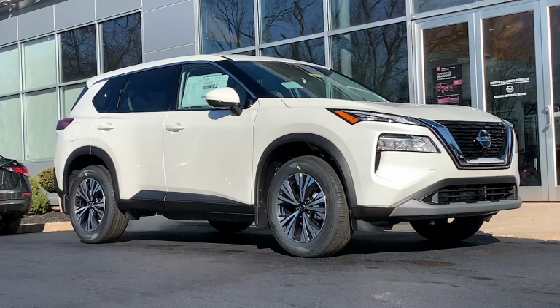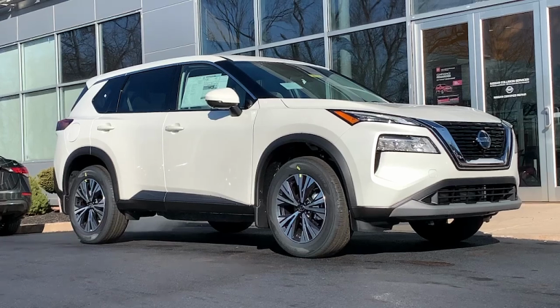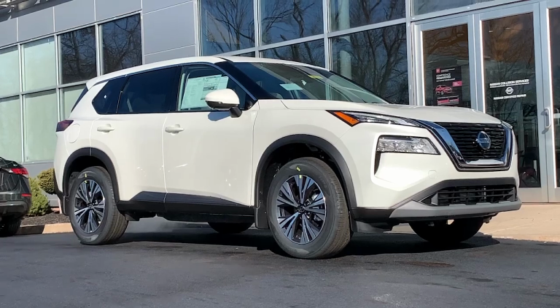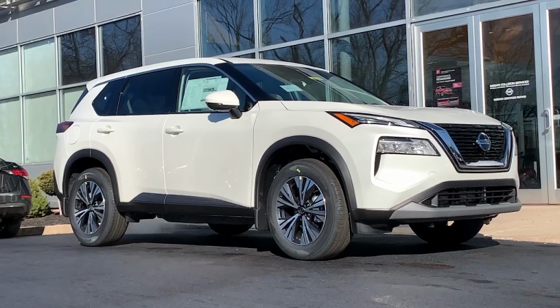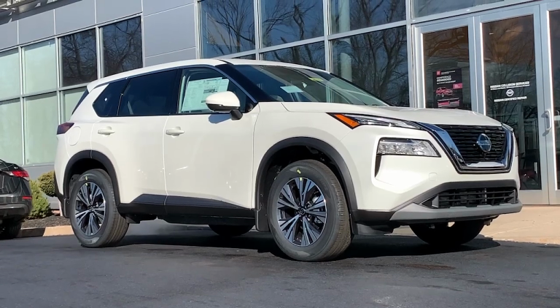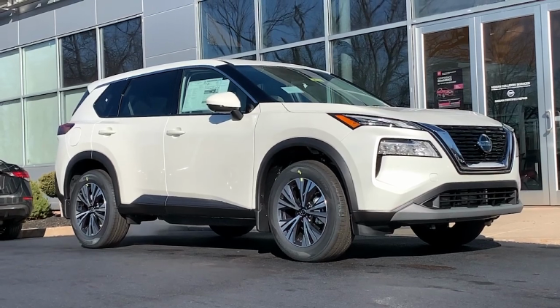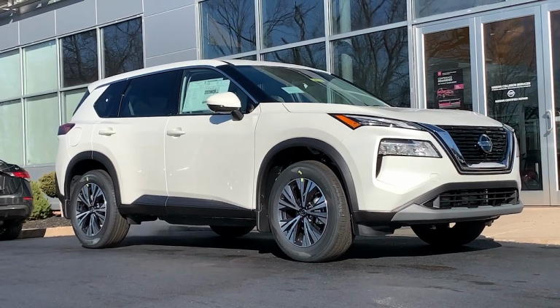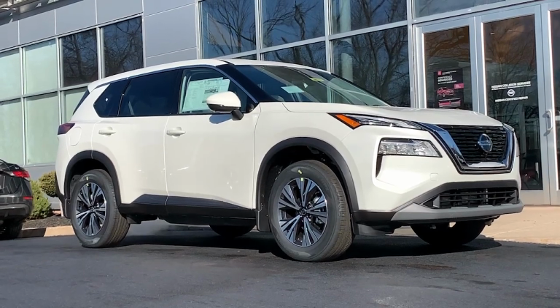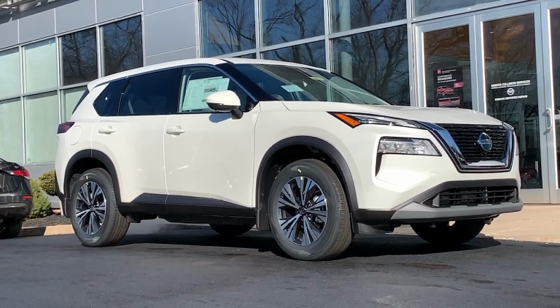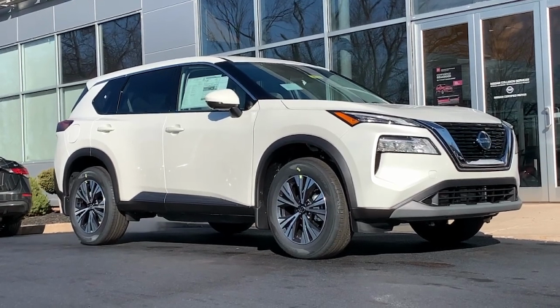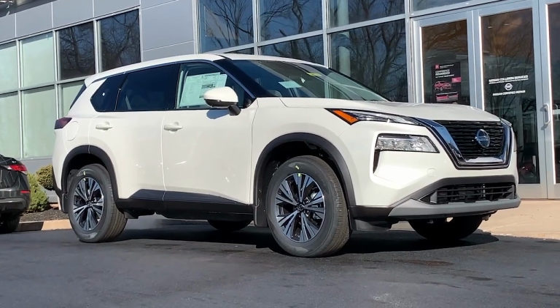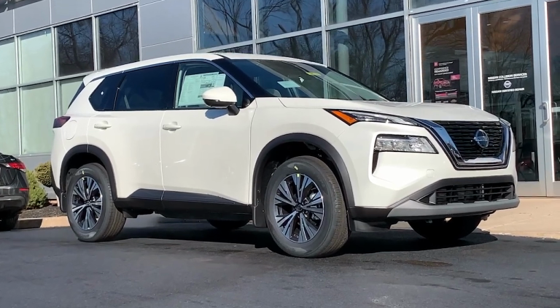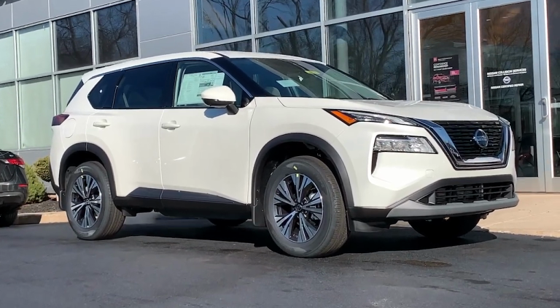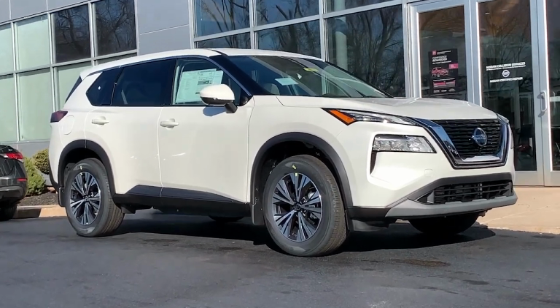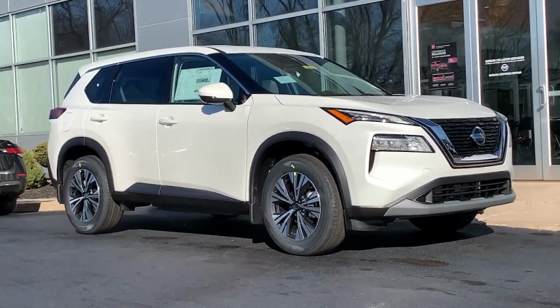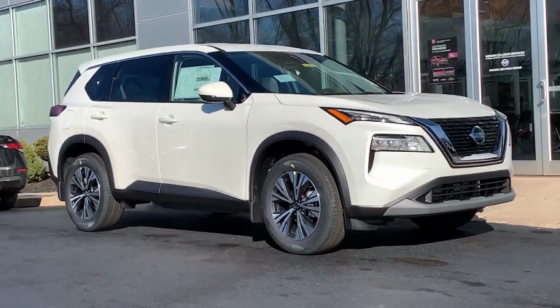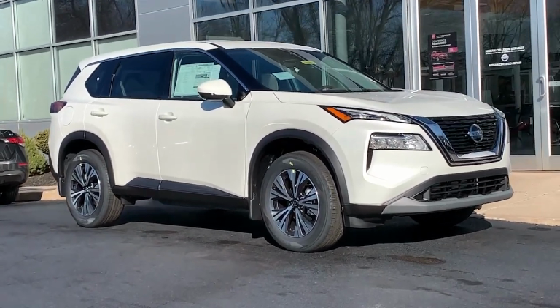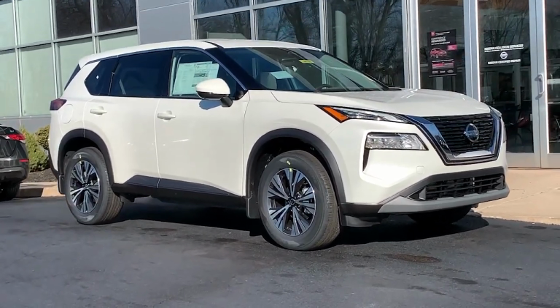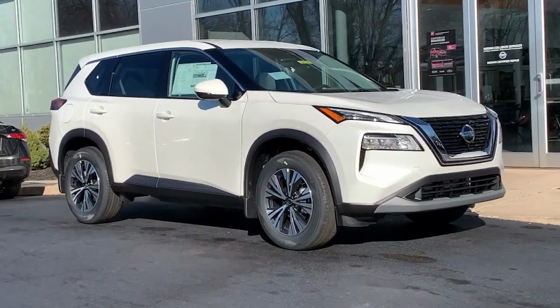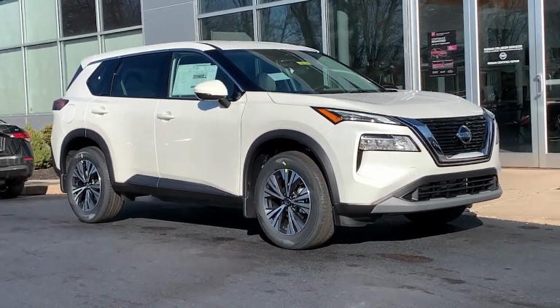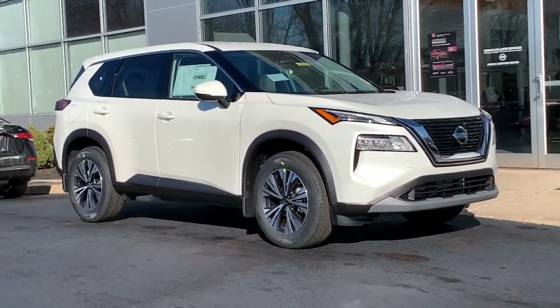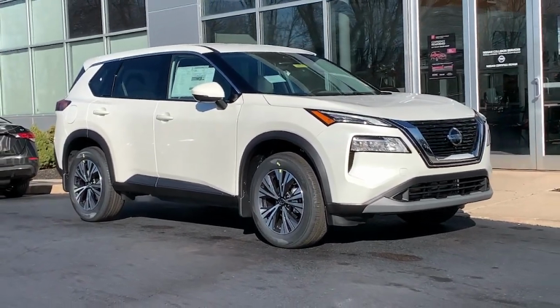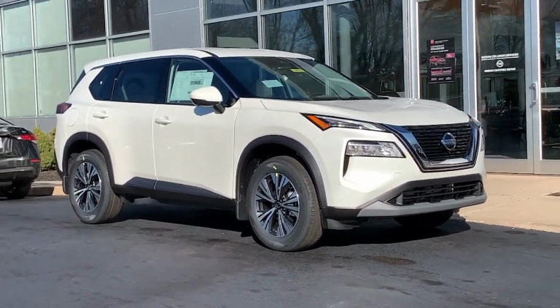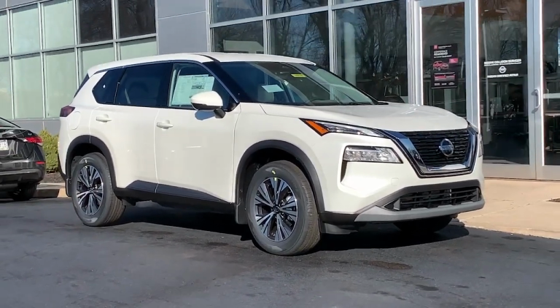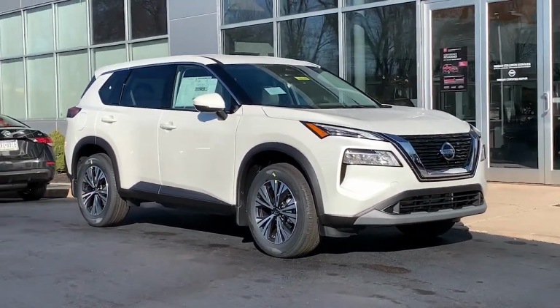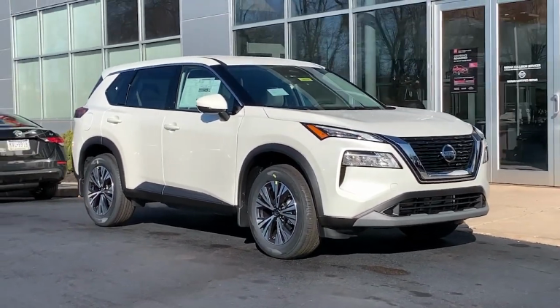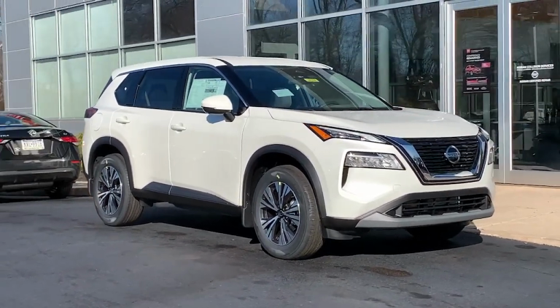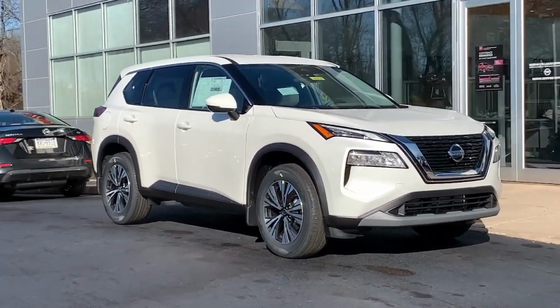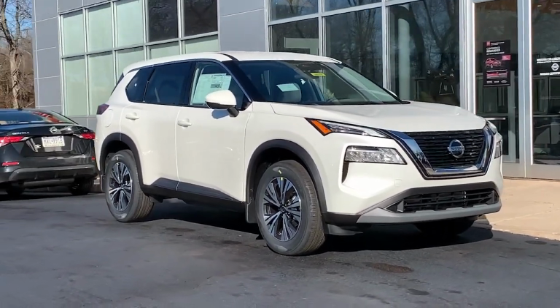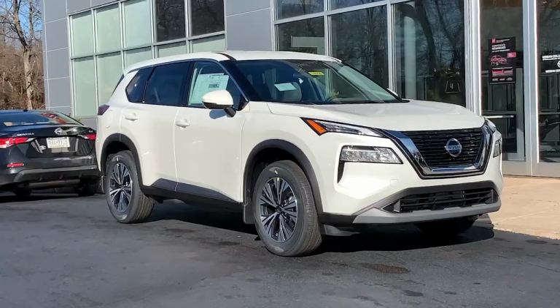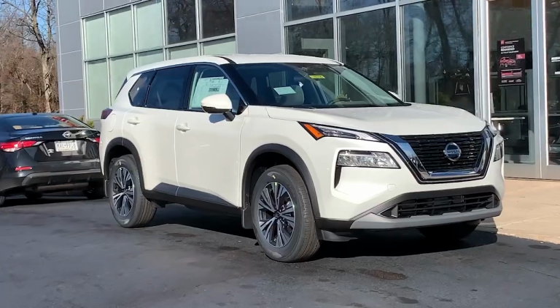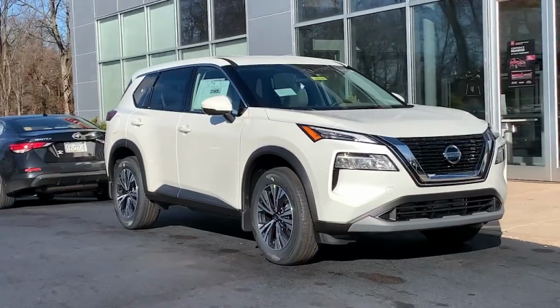Looking for your dream car? It could be the 2021 Nissan Rogue.